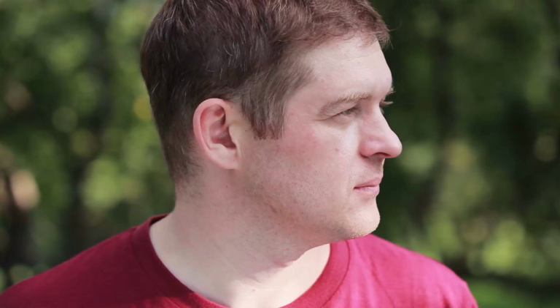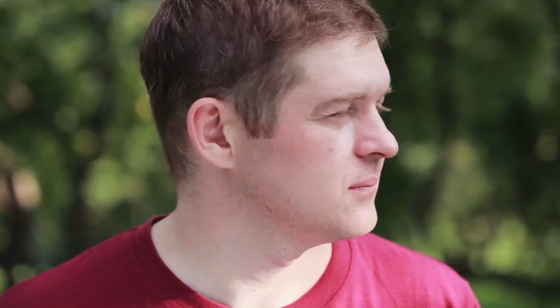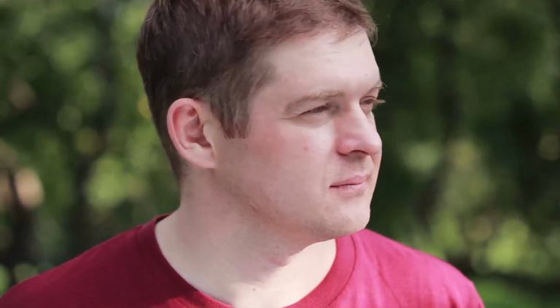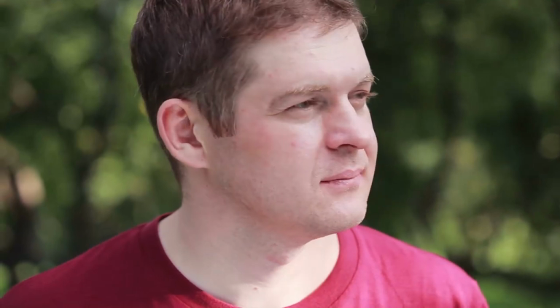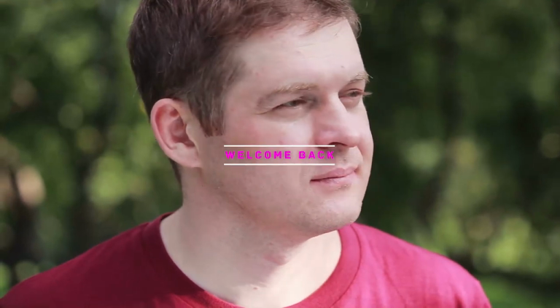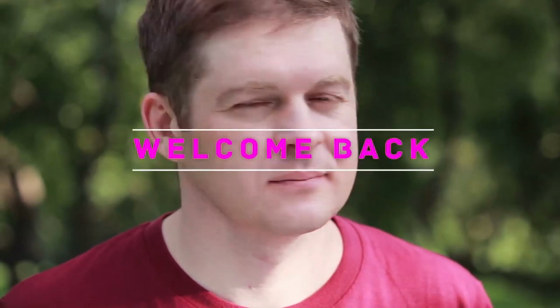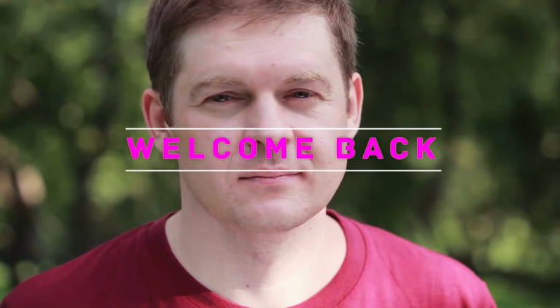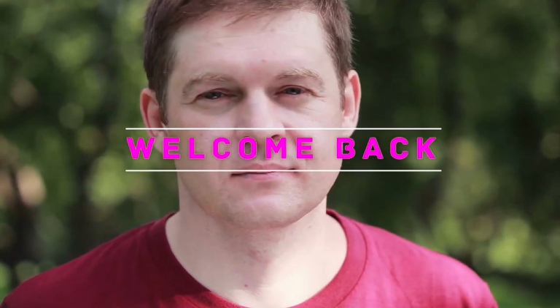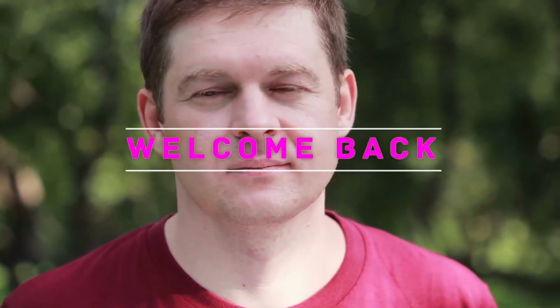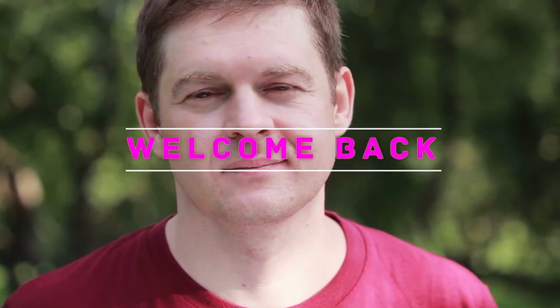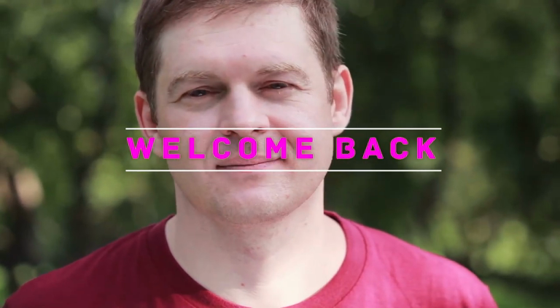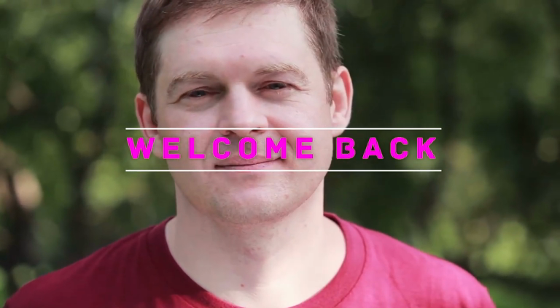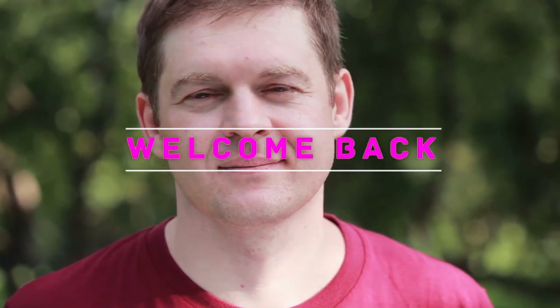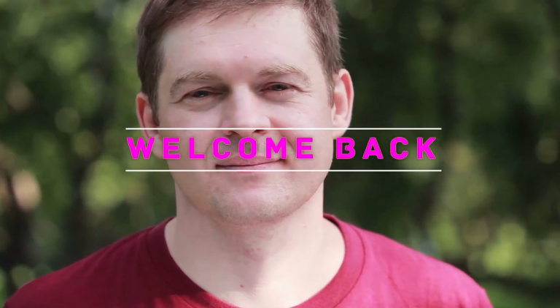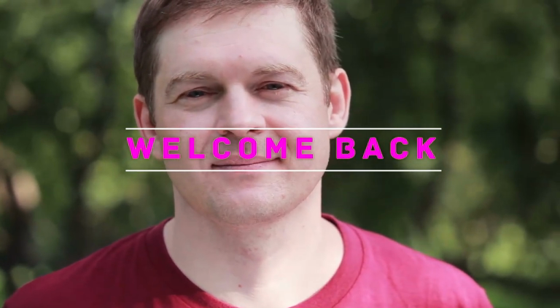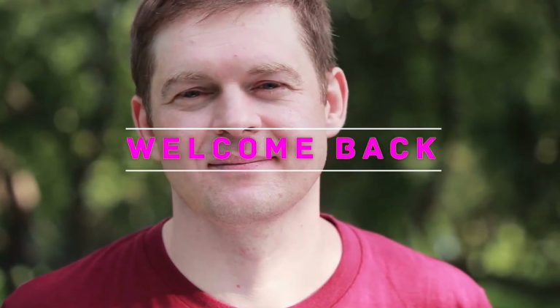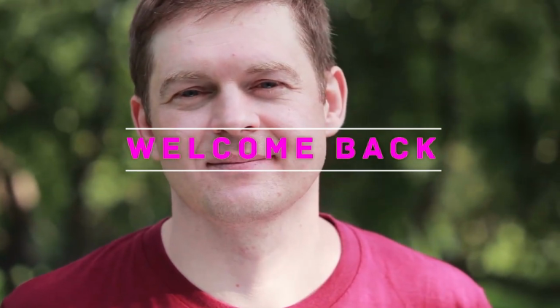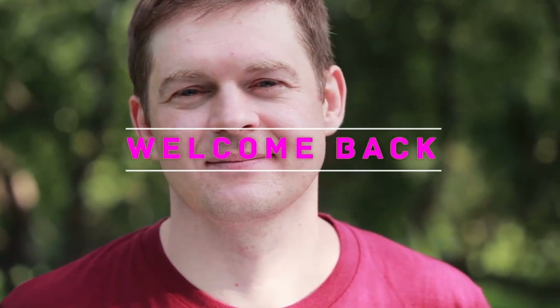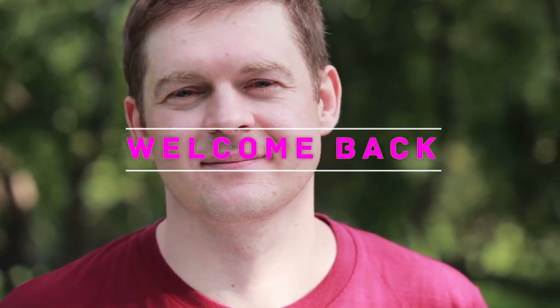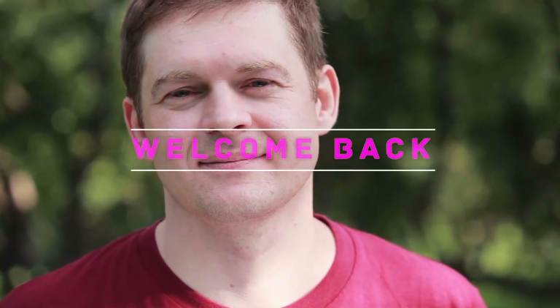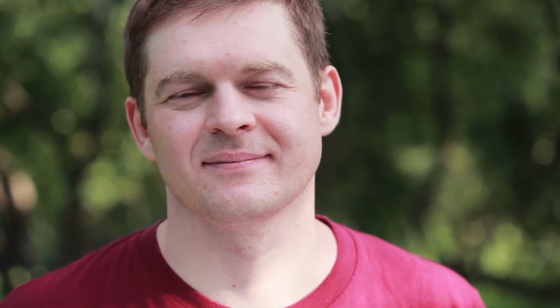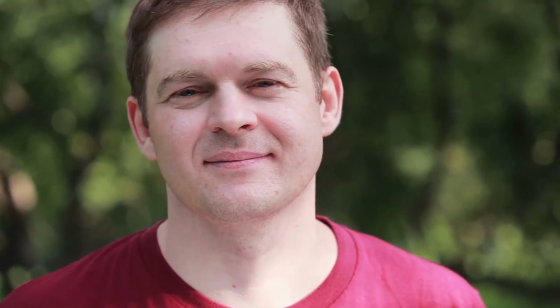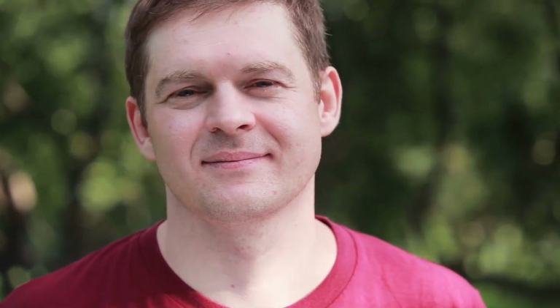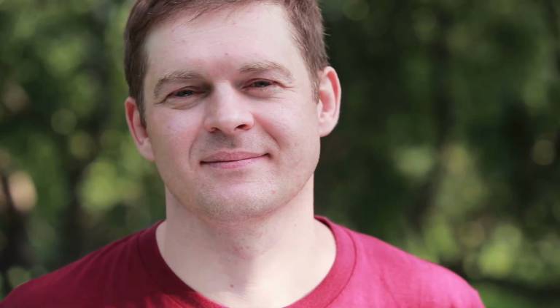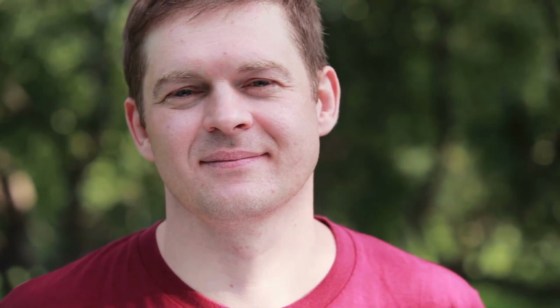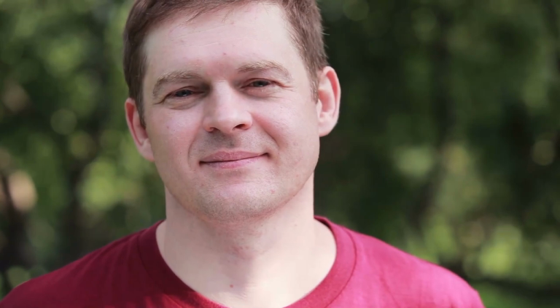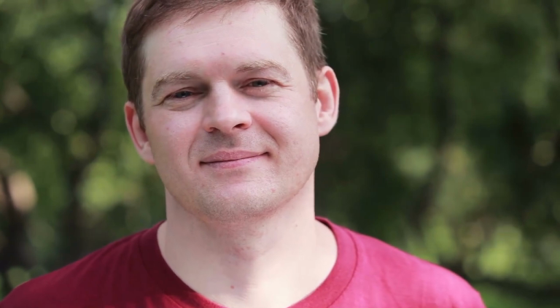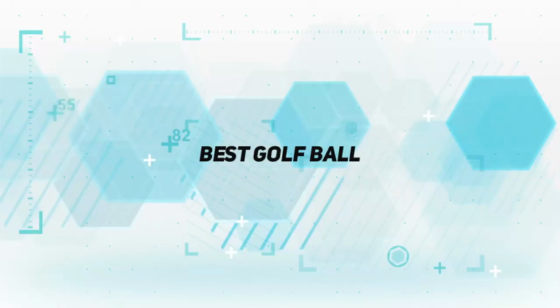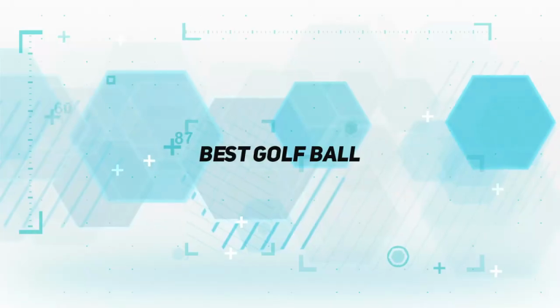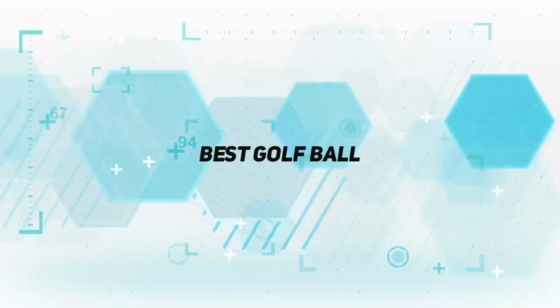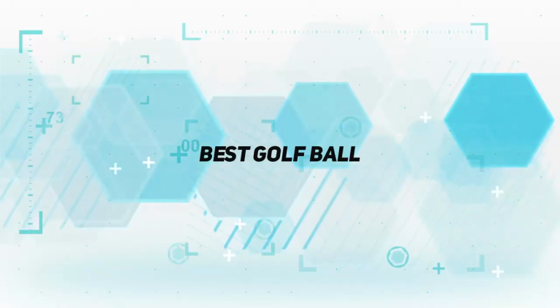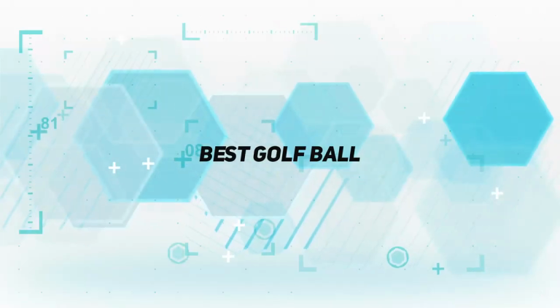Hello everyone, welcome back to my channel. In this video I'm going to talk about the top 5 best golf balls.